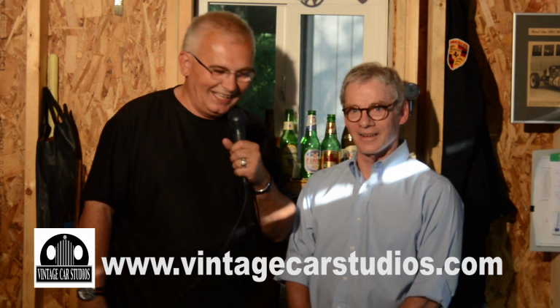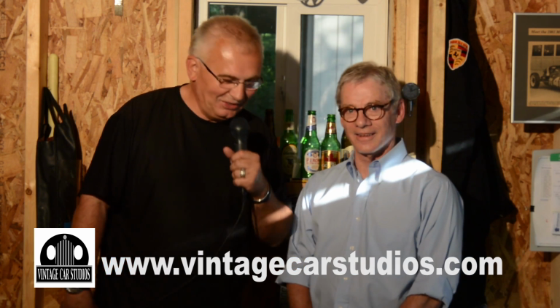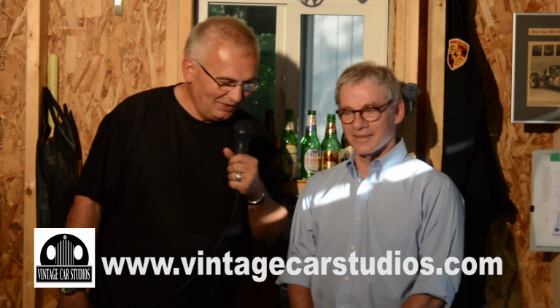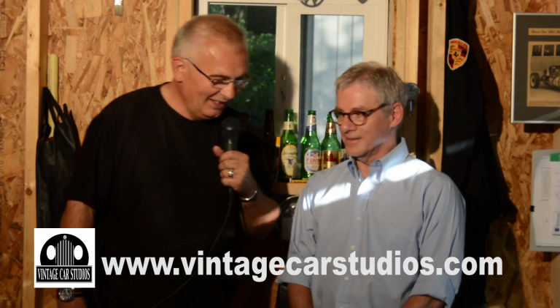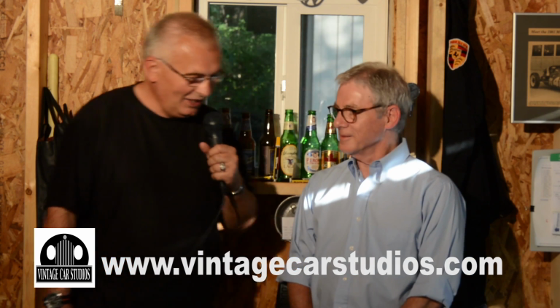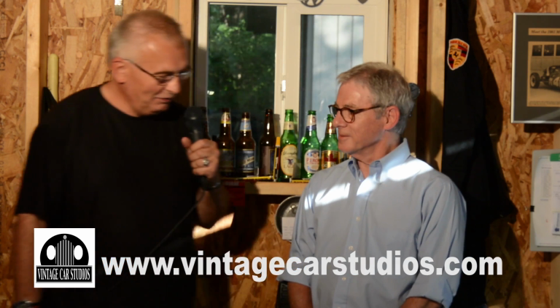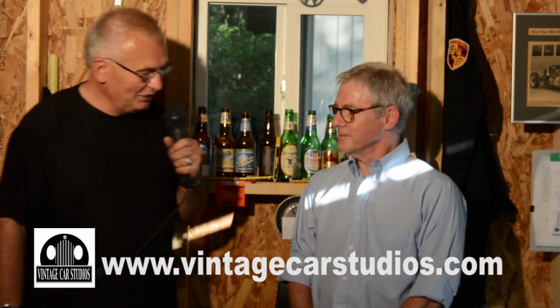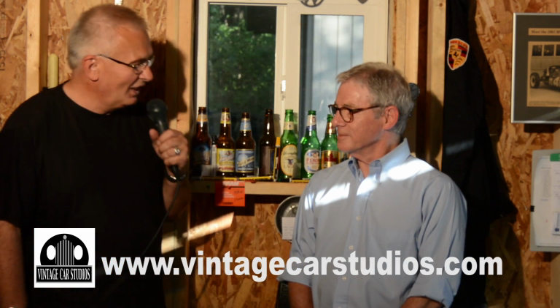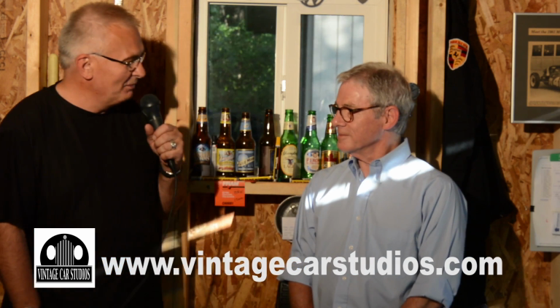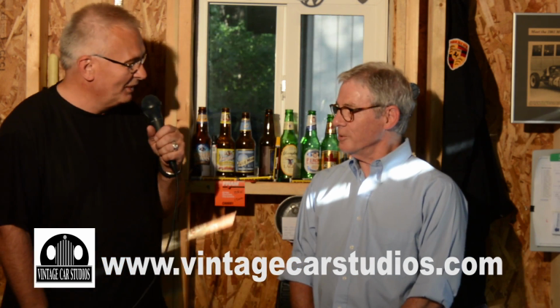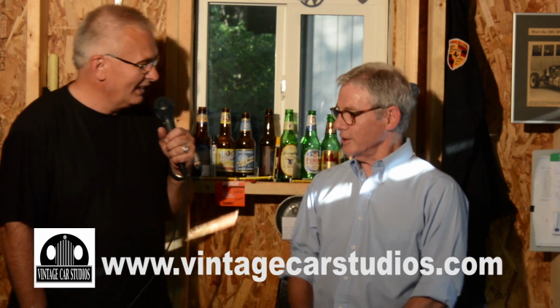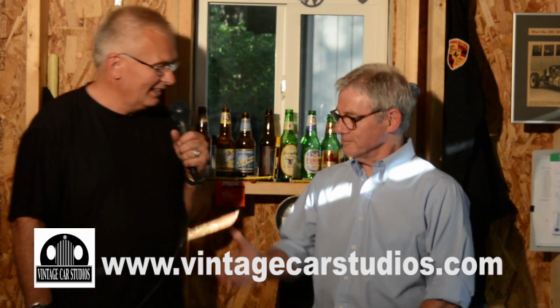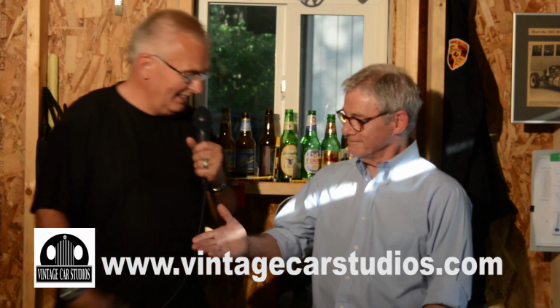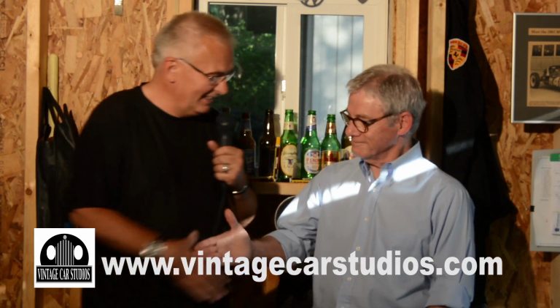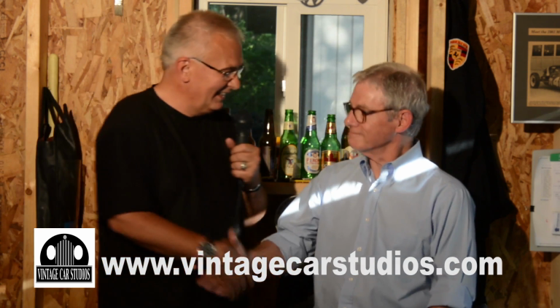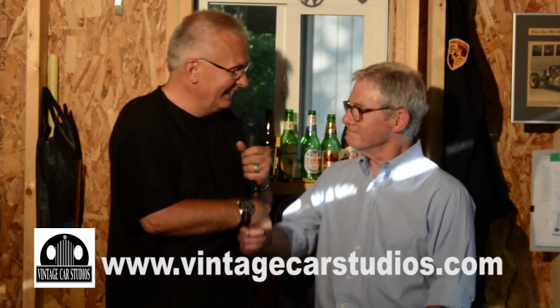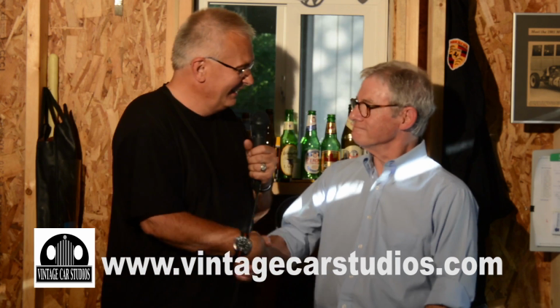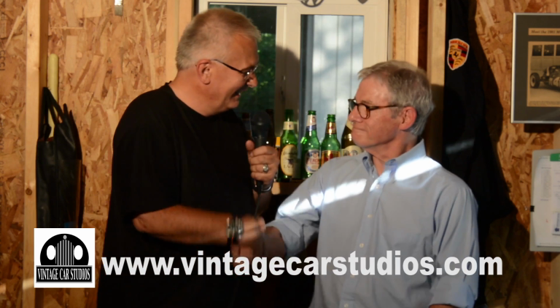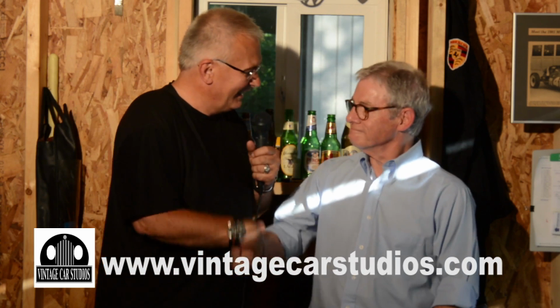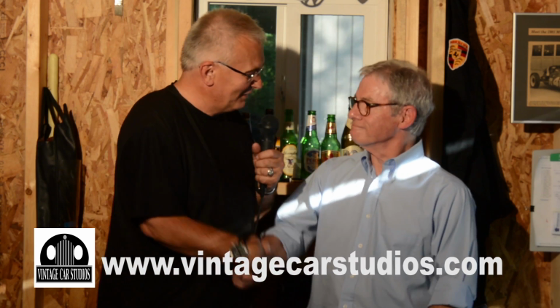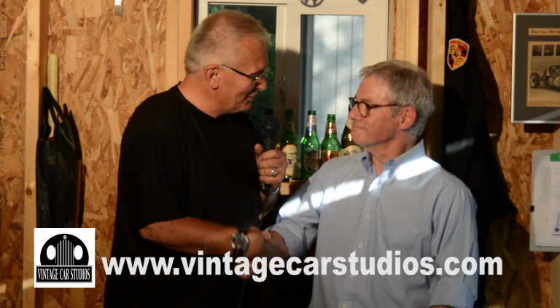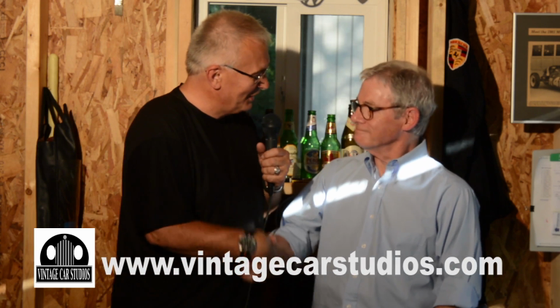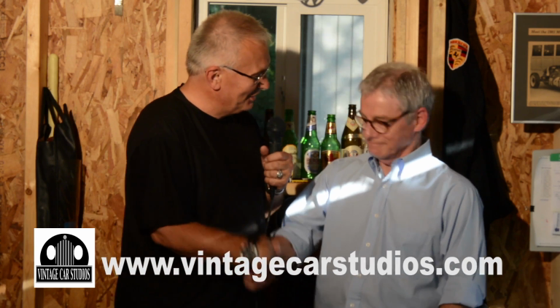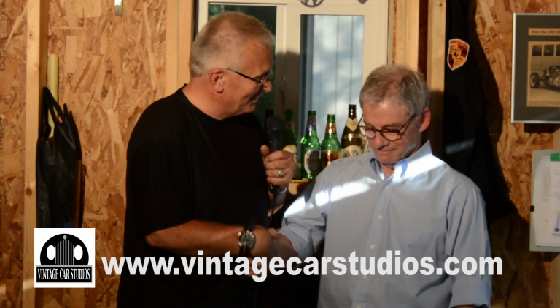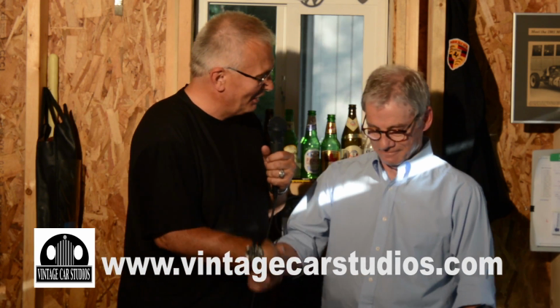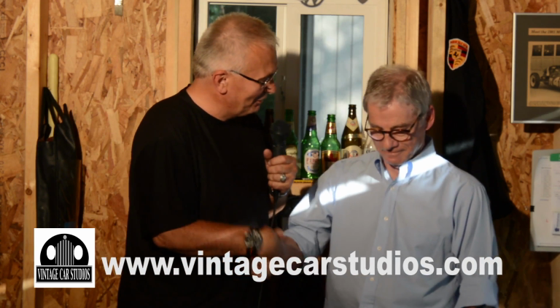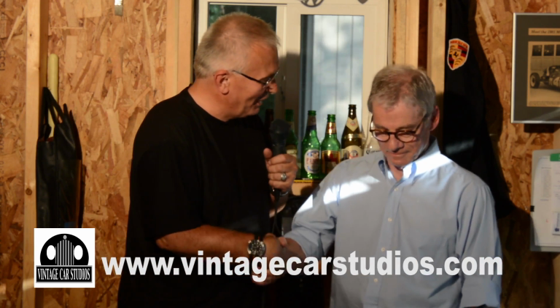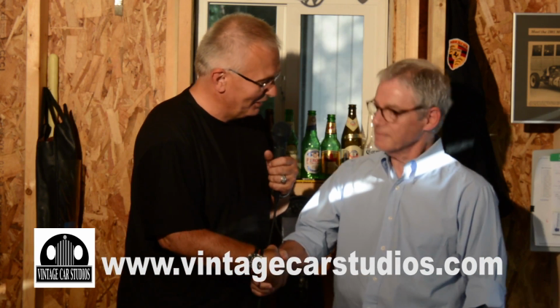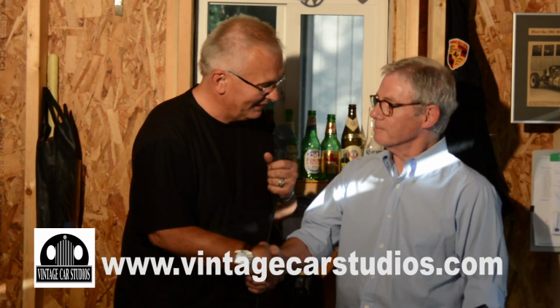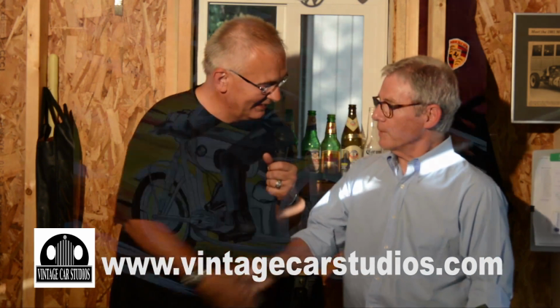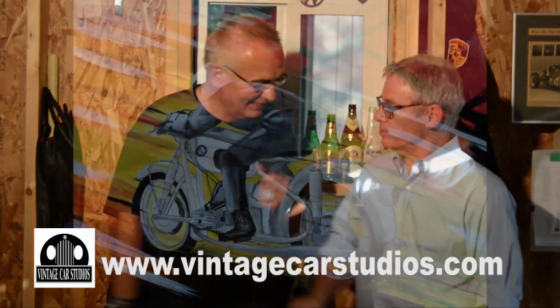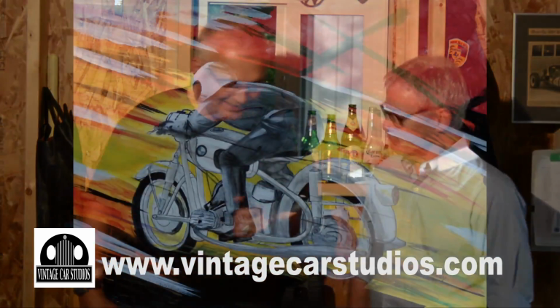Thank you. Thank you for your time, Dwight Kennedy, and thanks for sharing your ride with us. My pleasure.